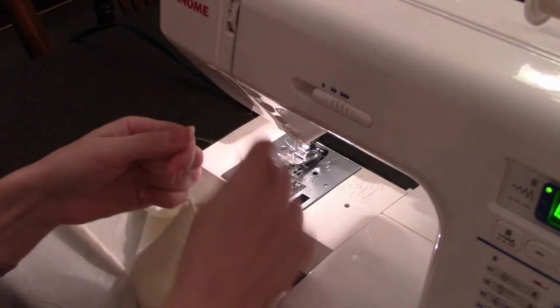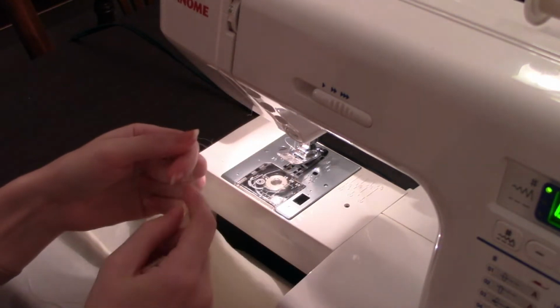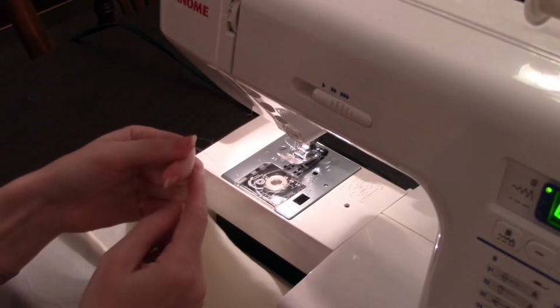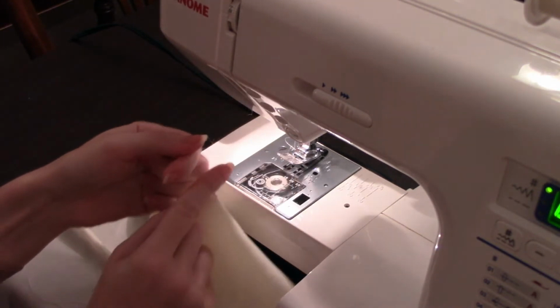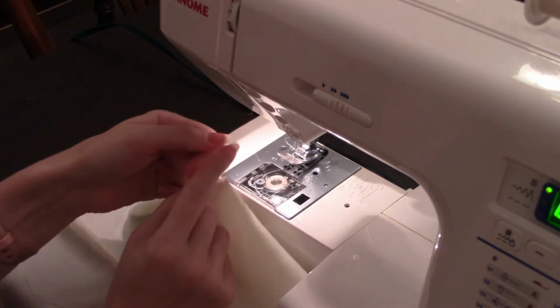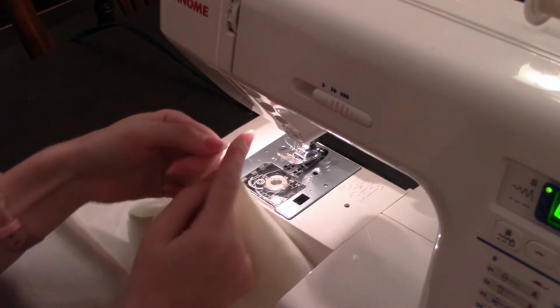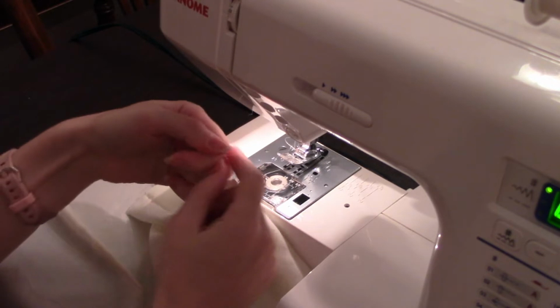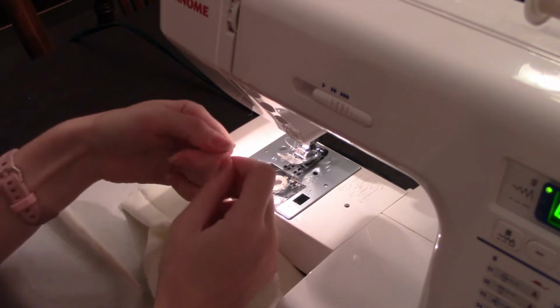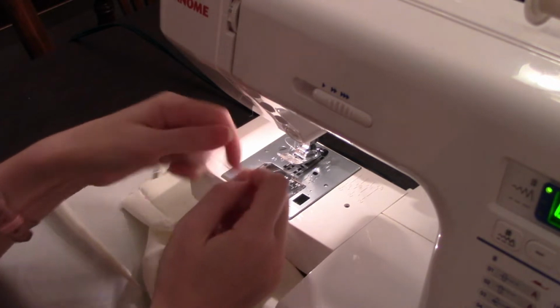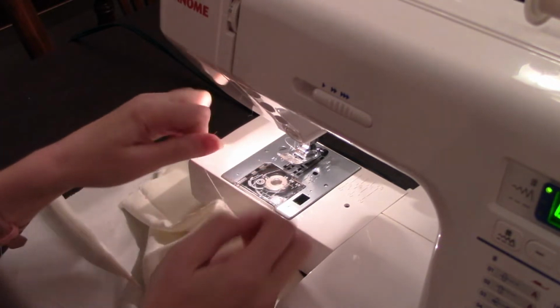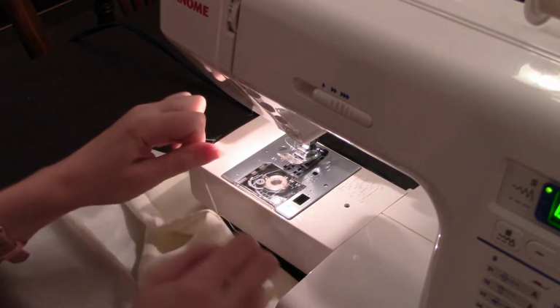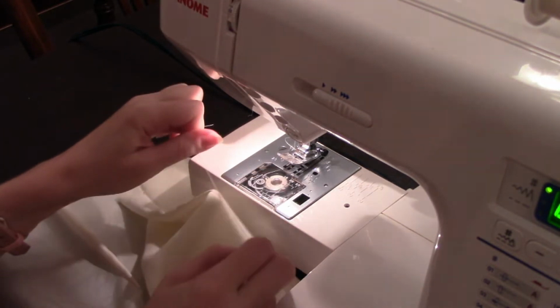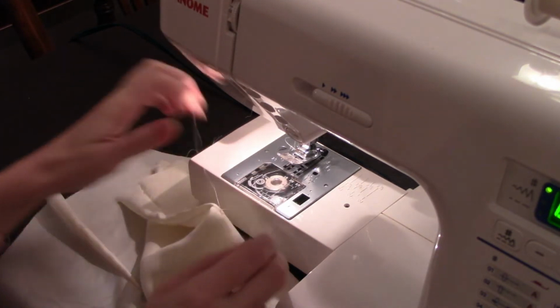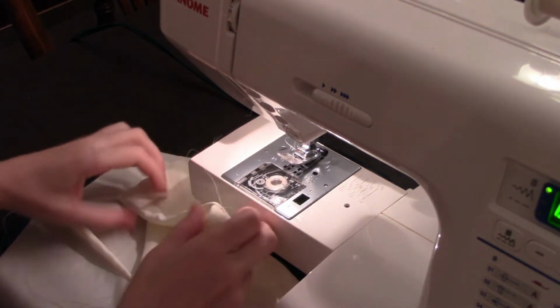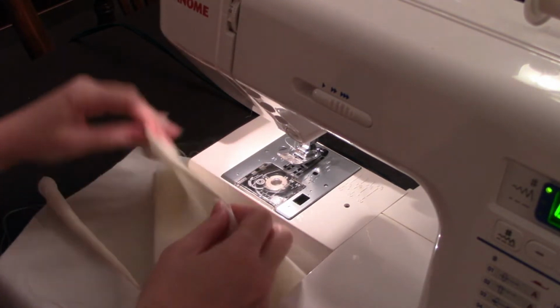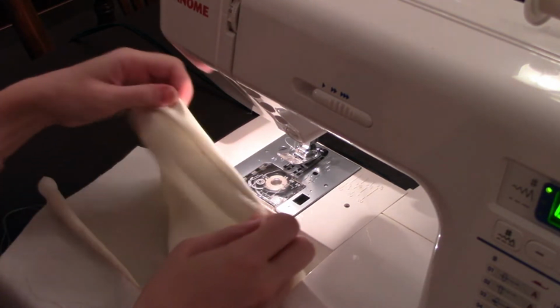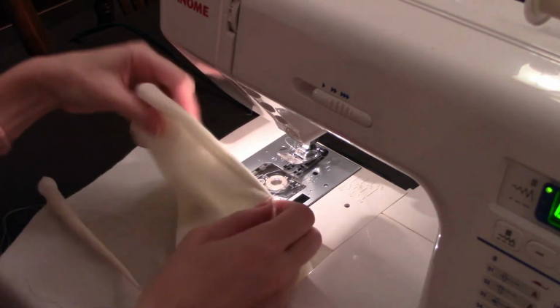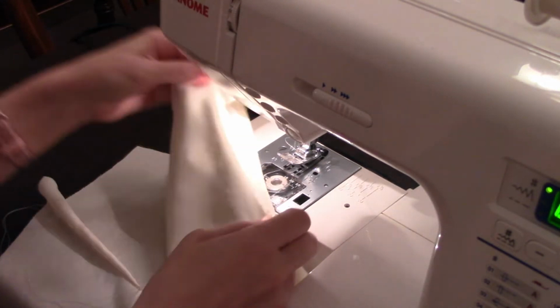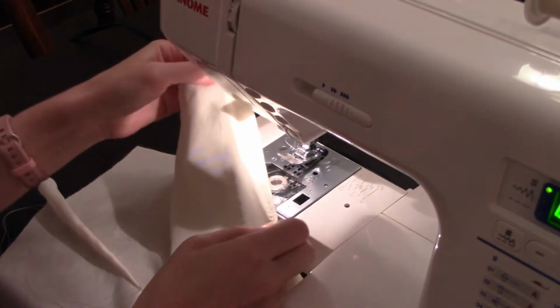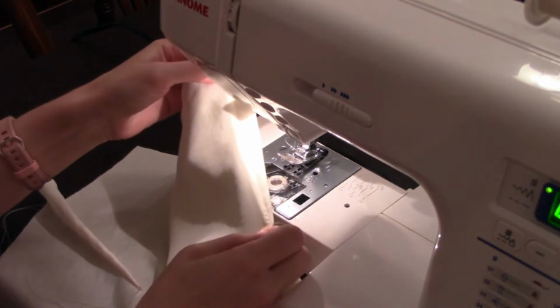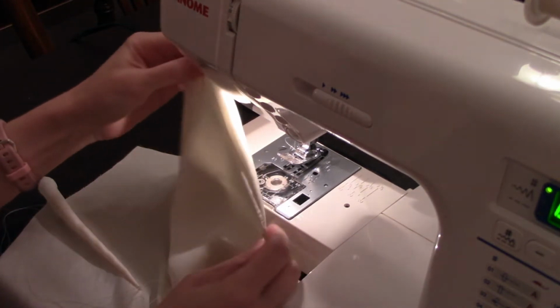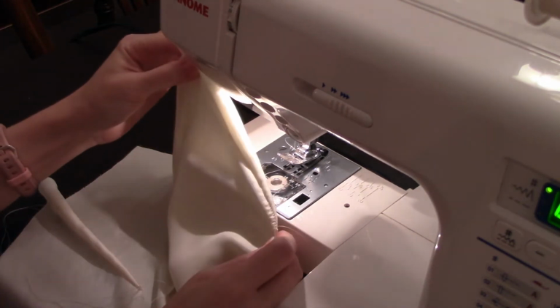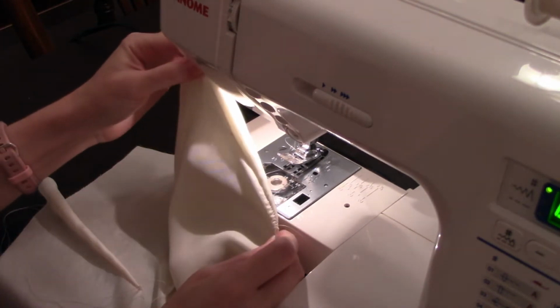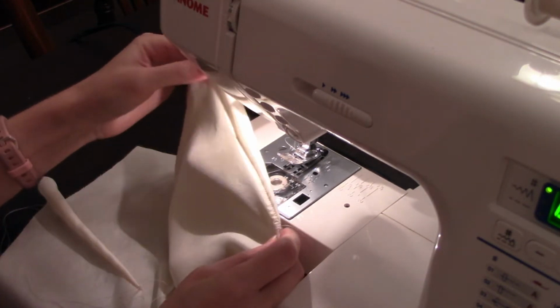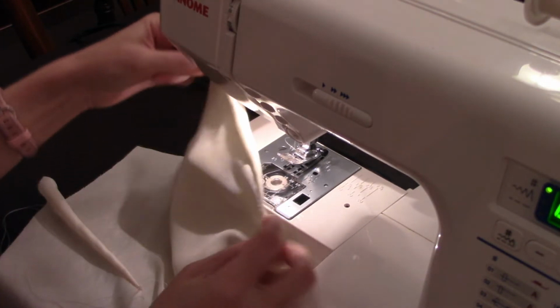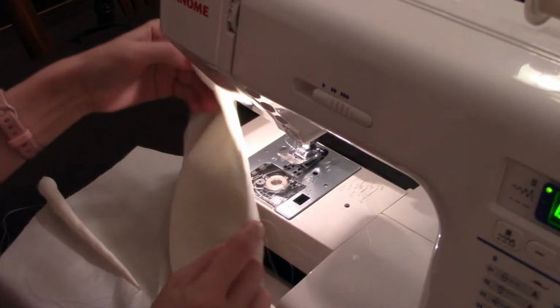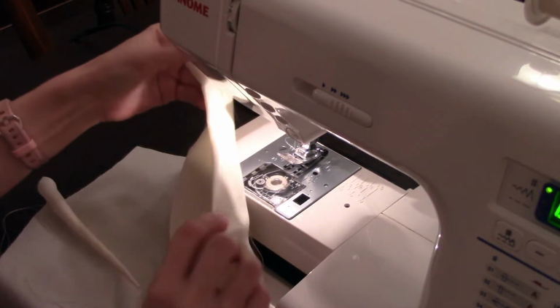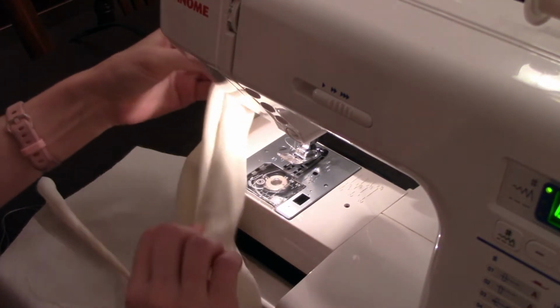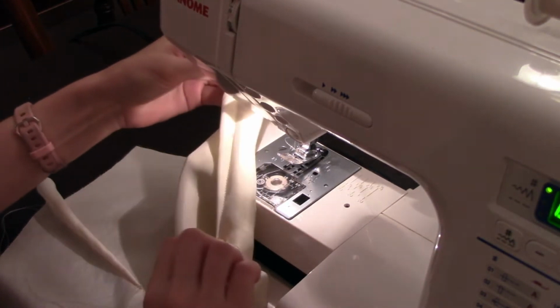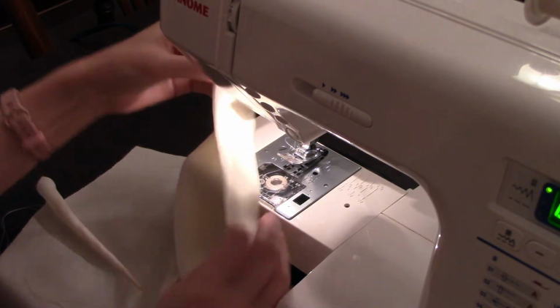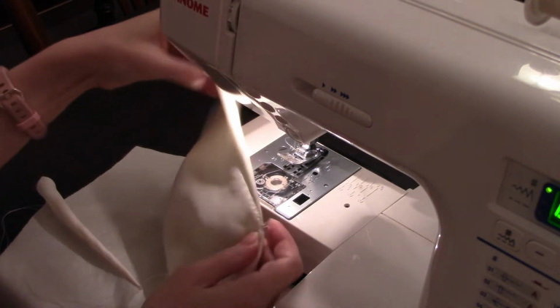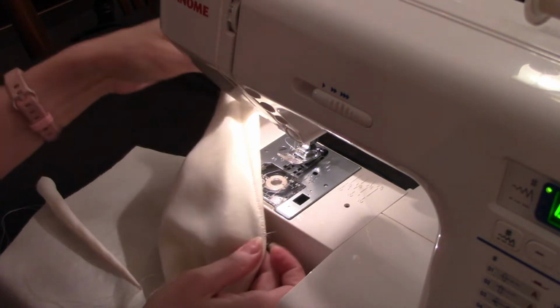I actually like to do both. I usually stitch my dart, backstitch at the last dot, and then also knot them. I just knot them twice. Do that for all four of your darts.